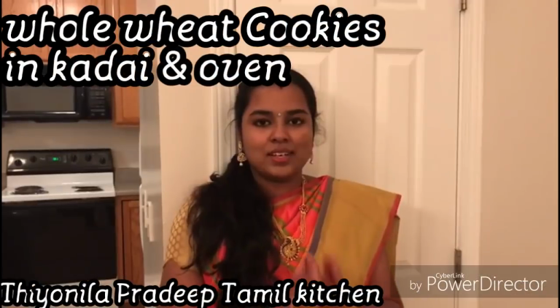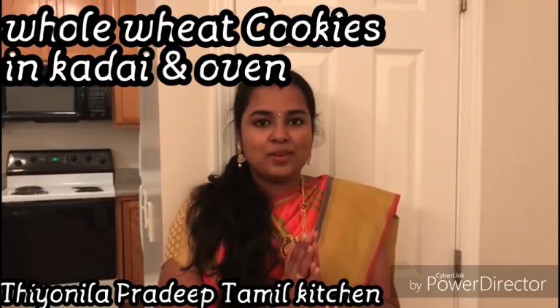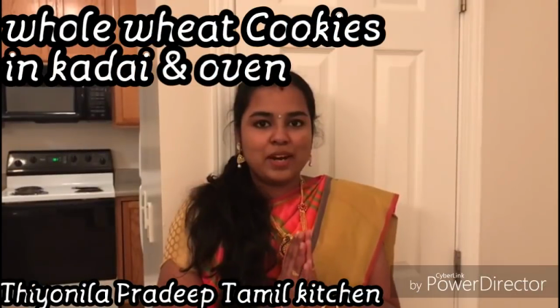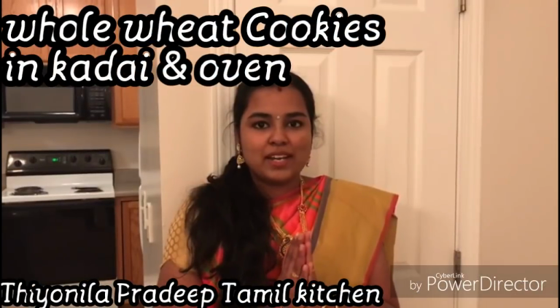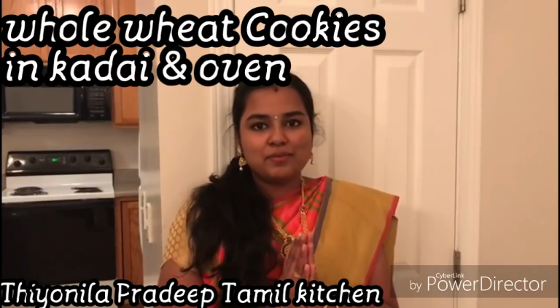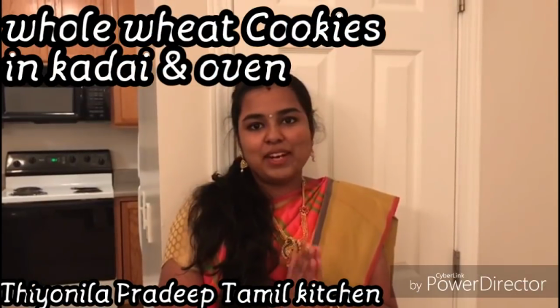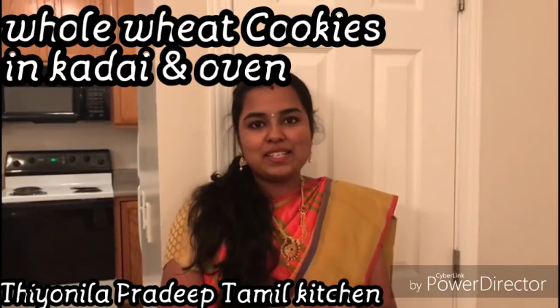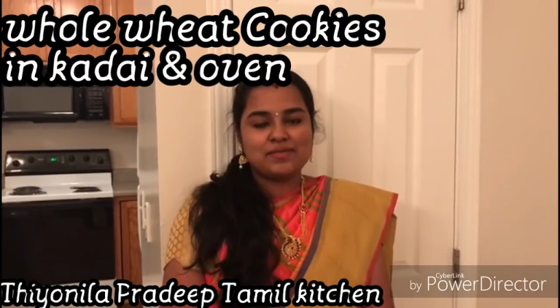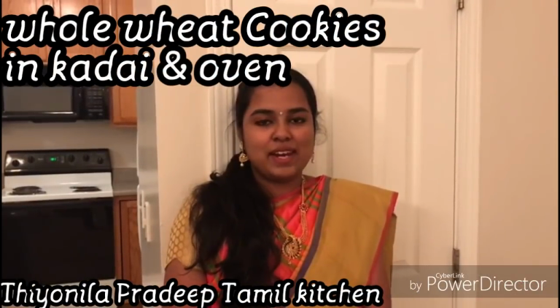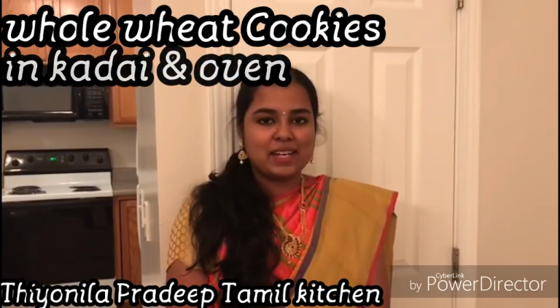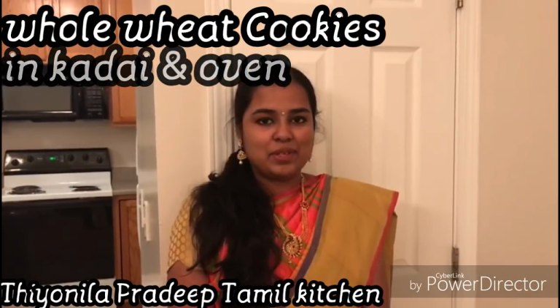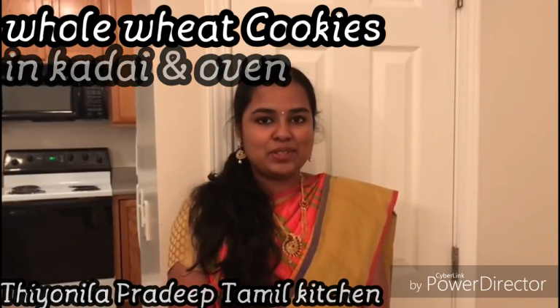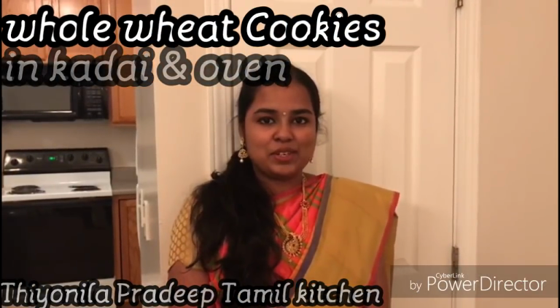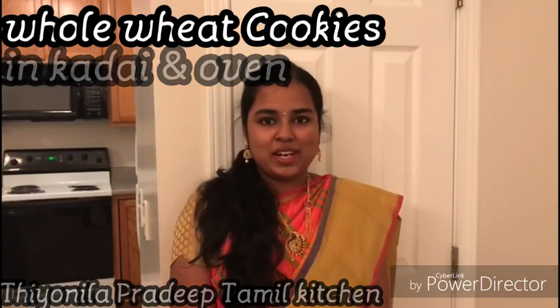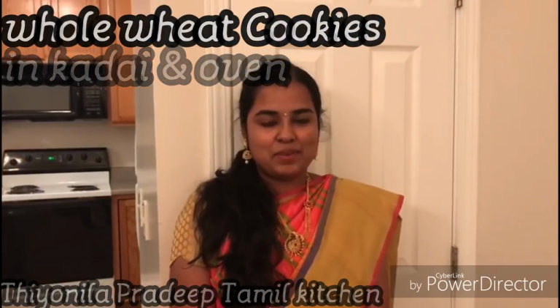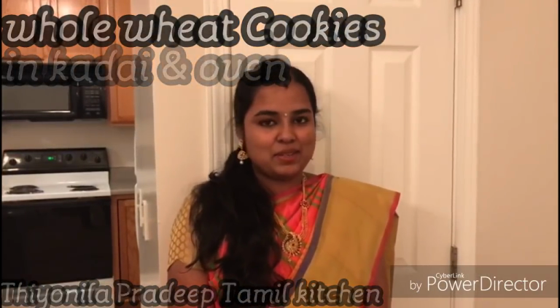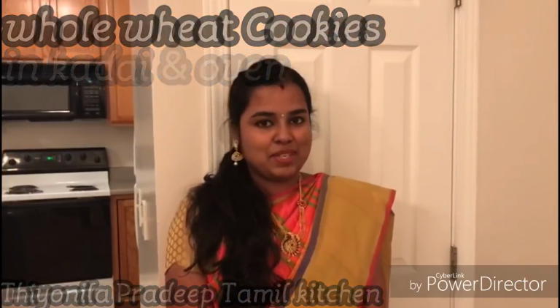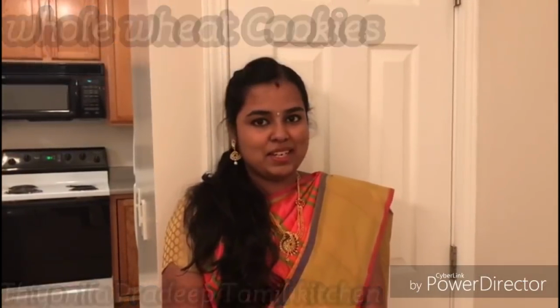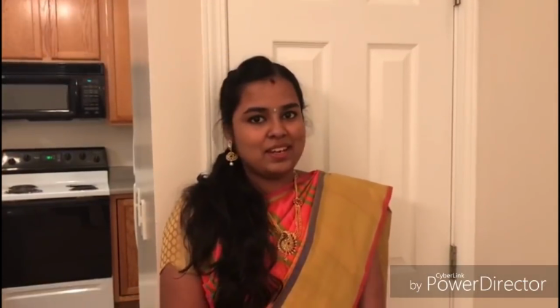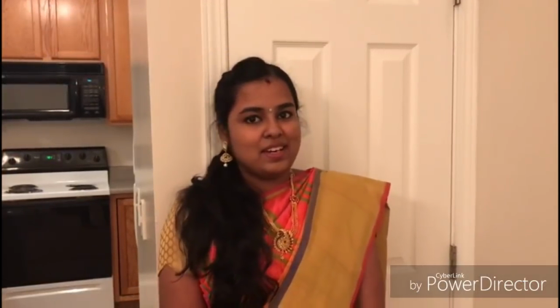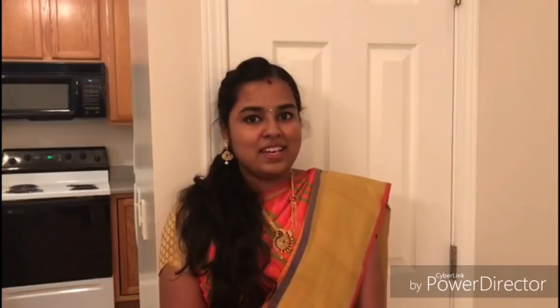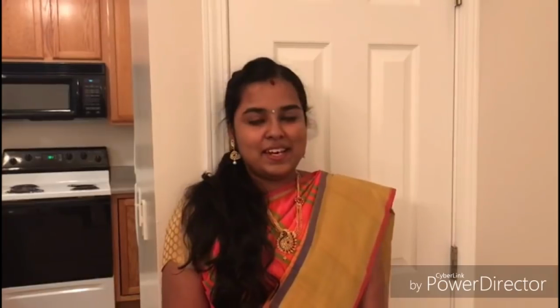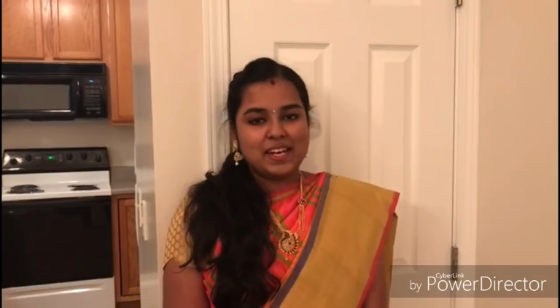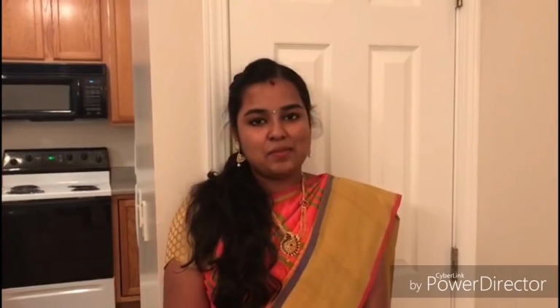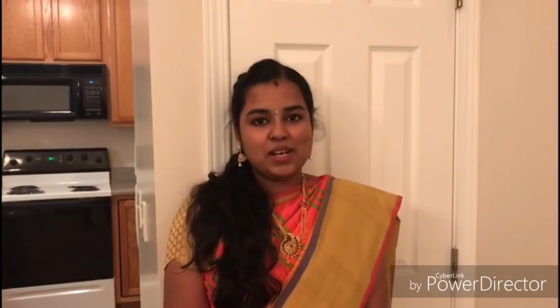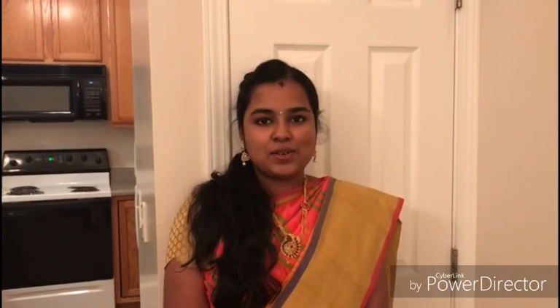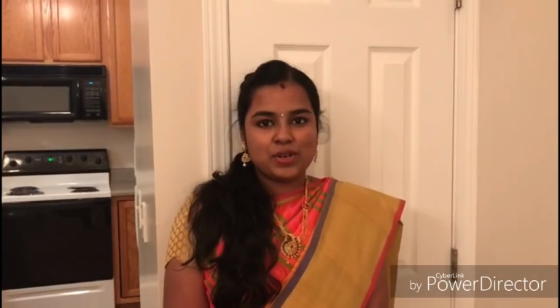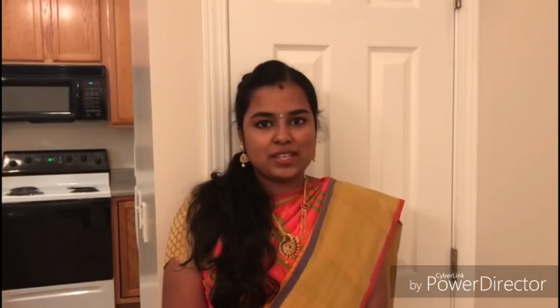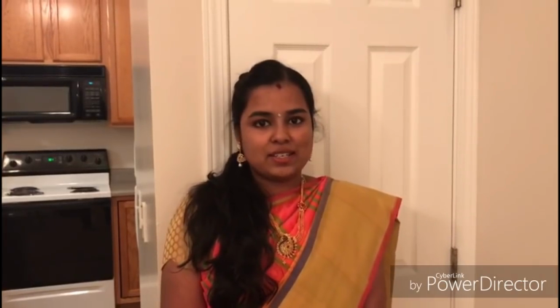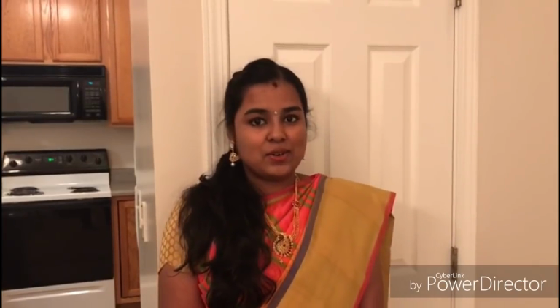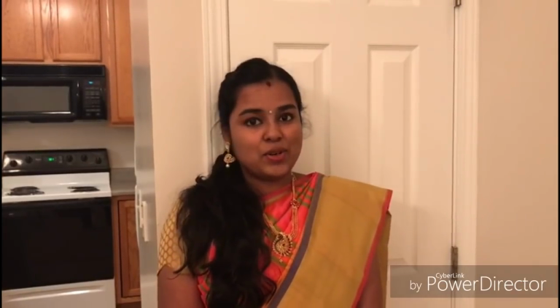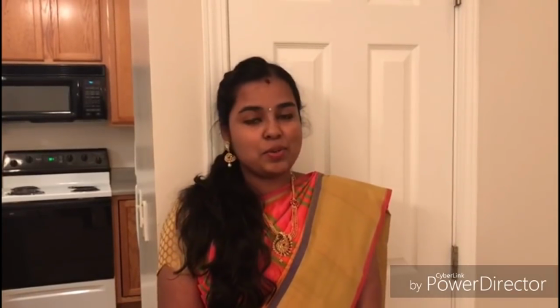Hello friends, welcome to Theonila Pradip Kitchen. Let's see how to use the cookies in the pan.